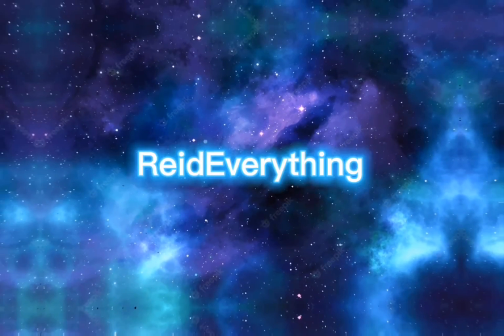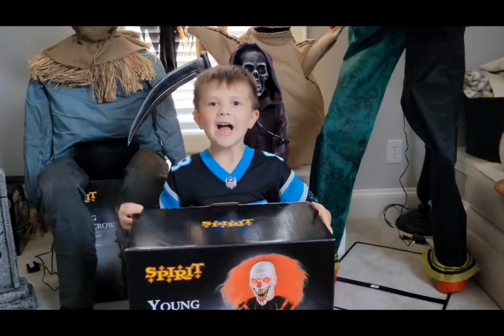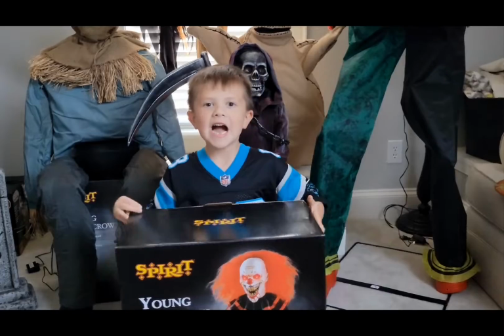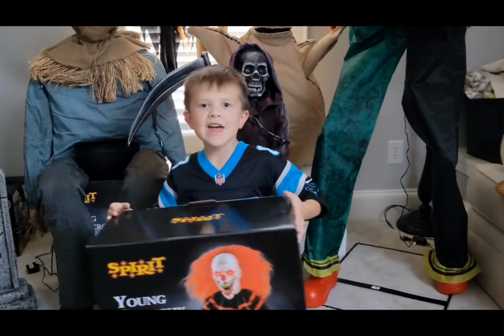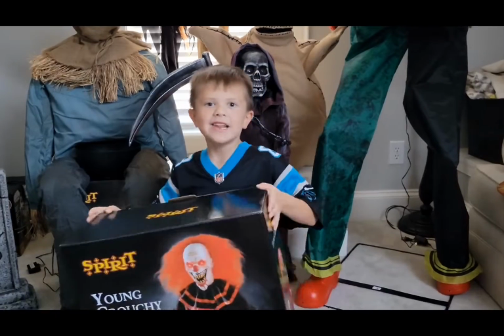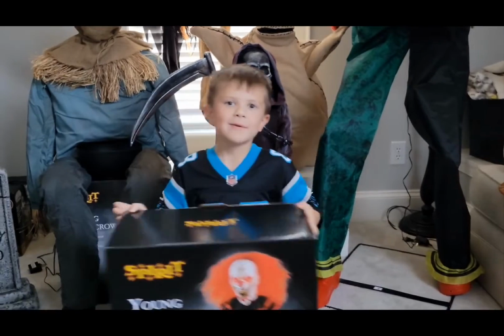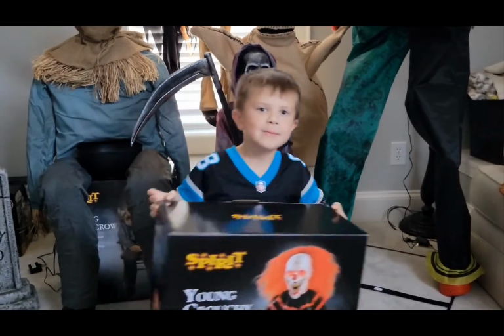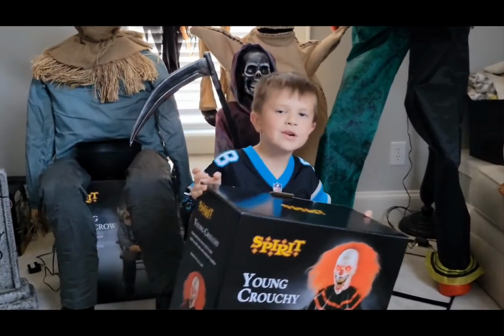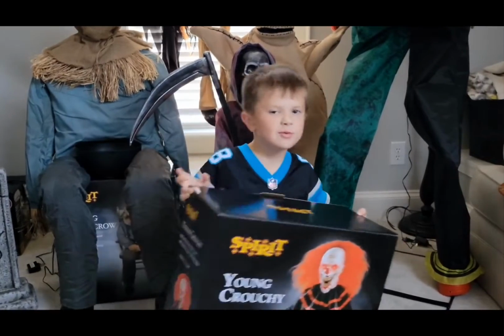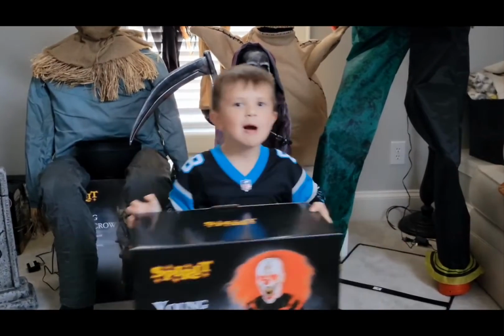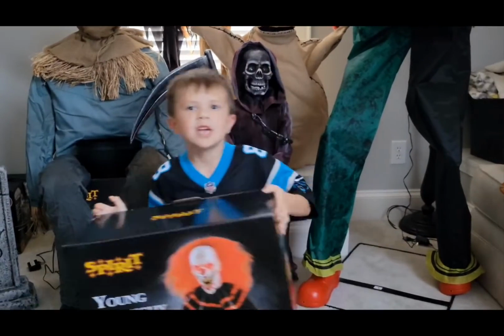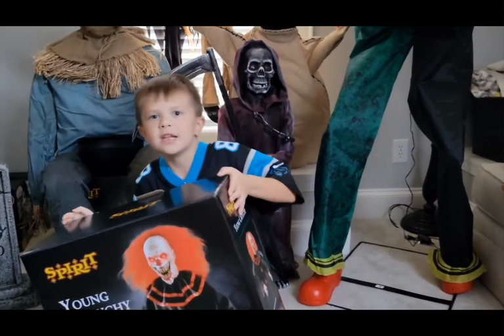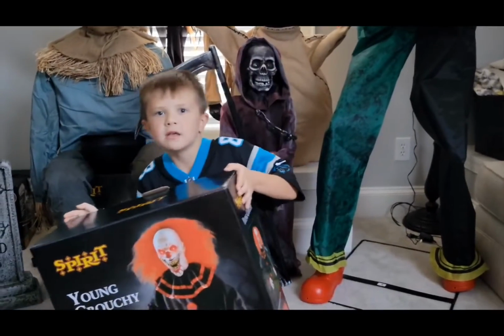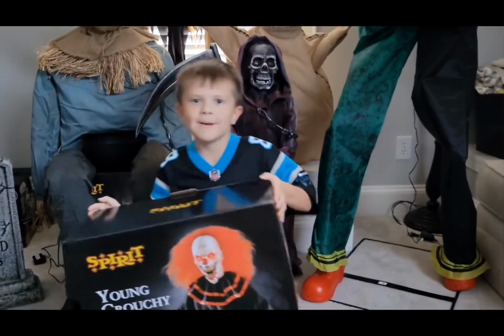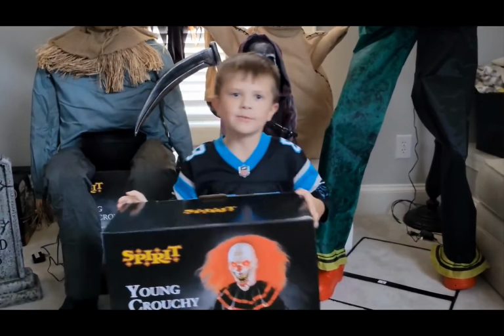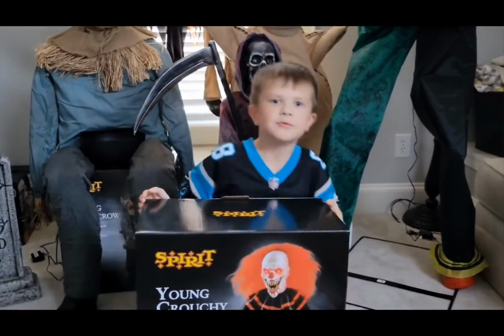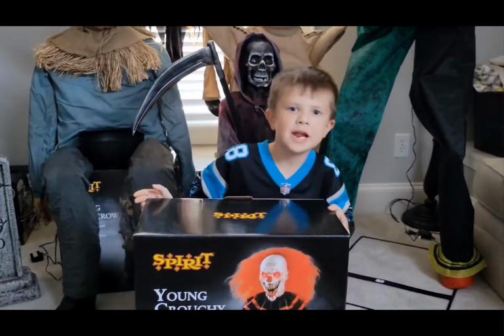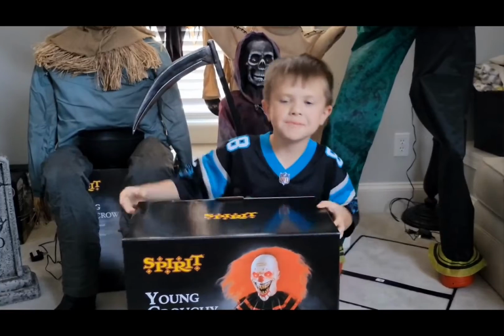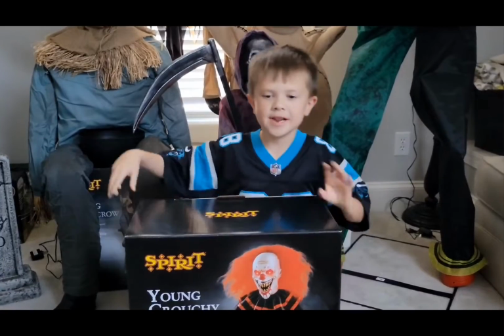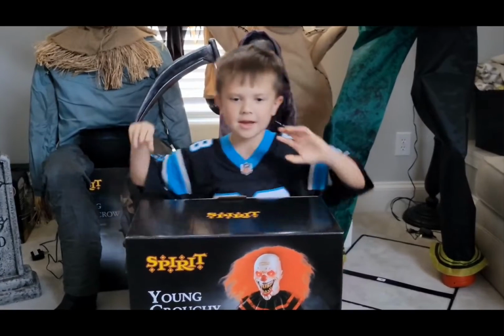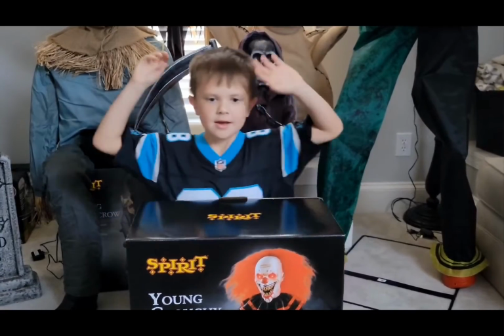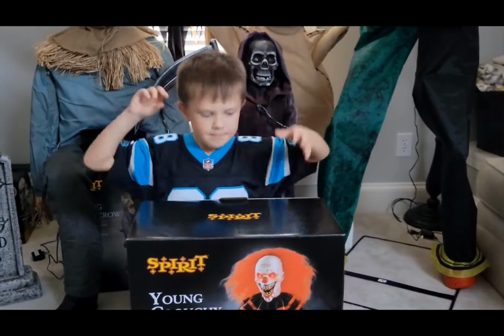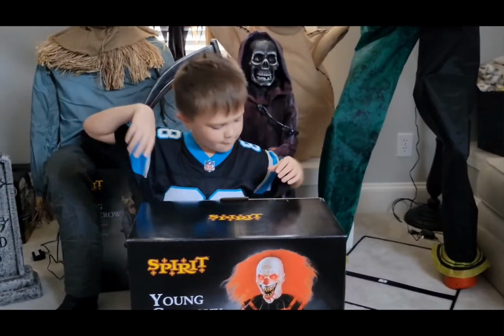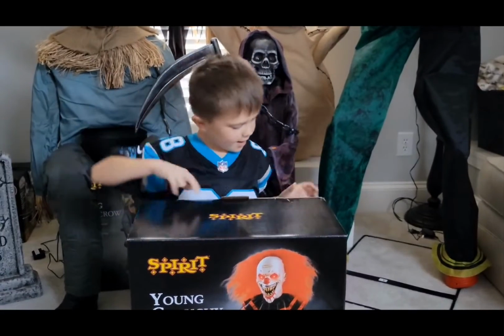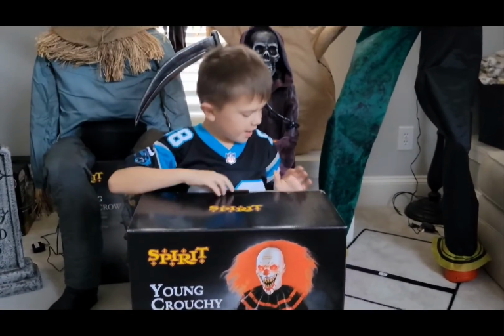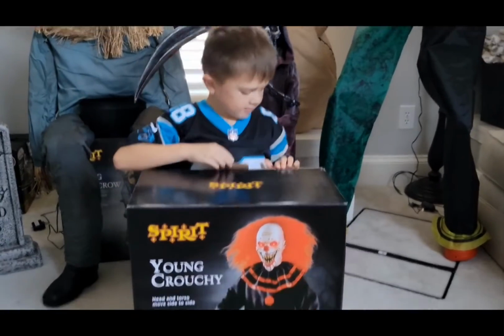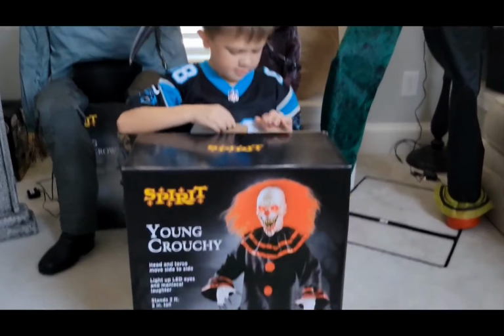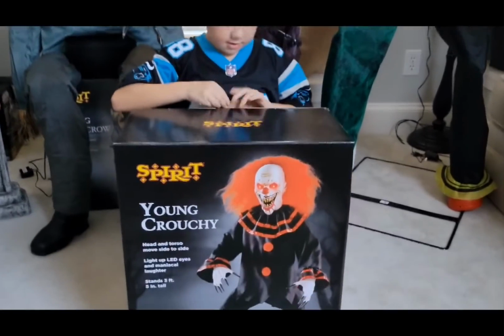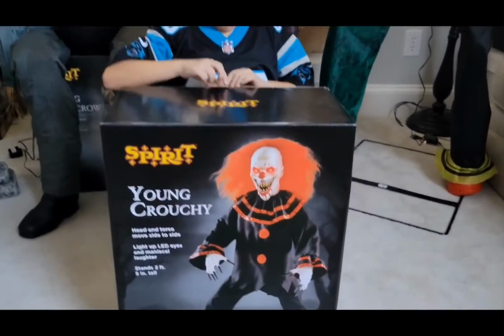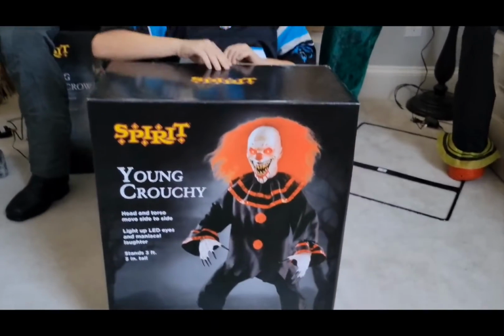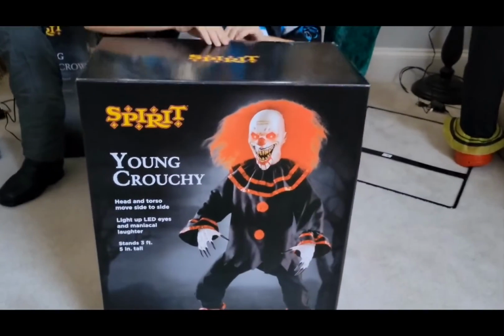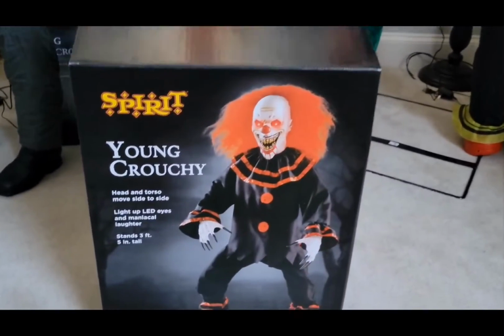Hi guys, today we're in the building on Crabtree. I didn't expect we would get him today, but we got him, so let's open him.